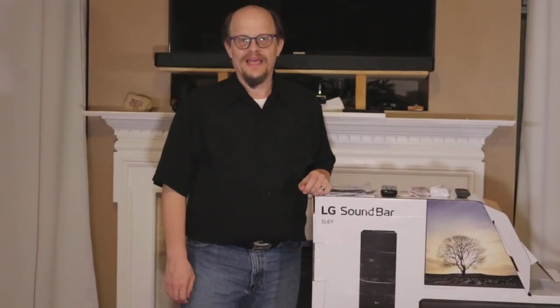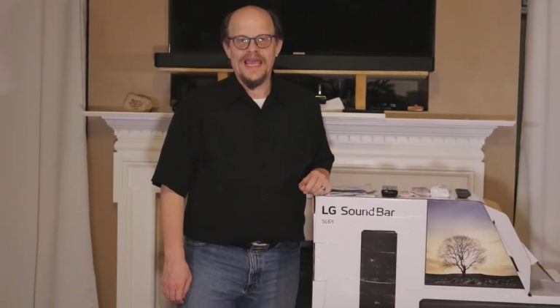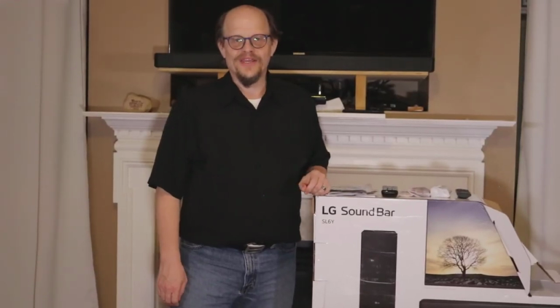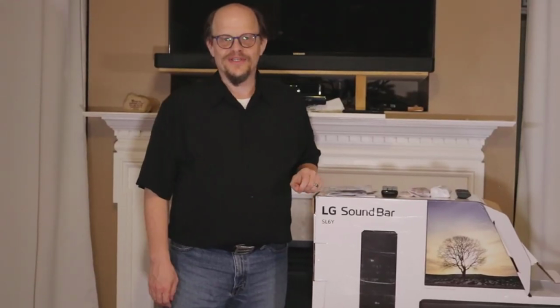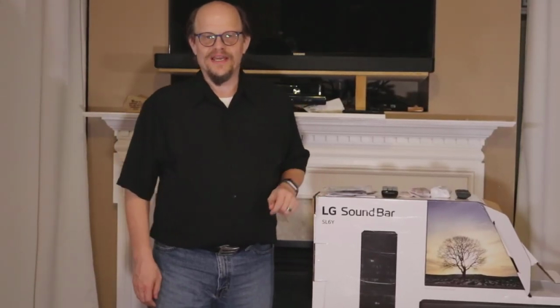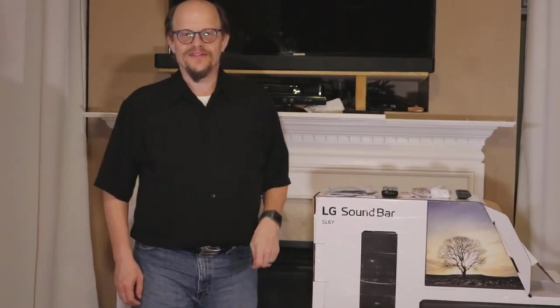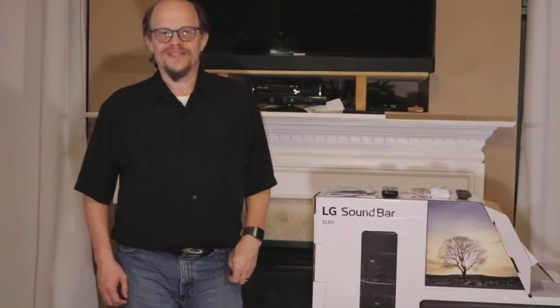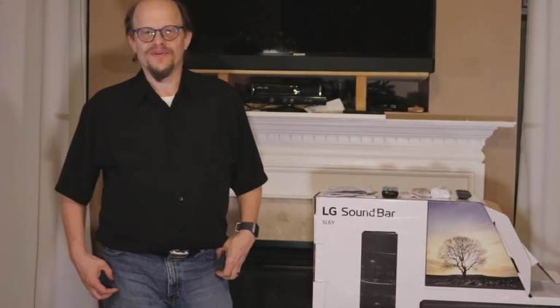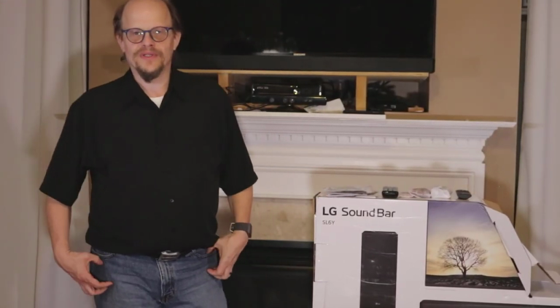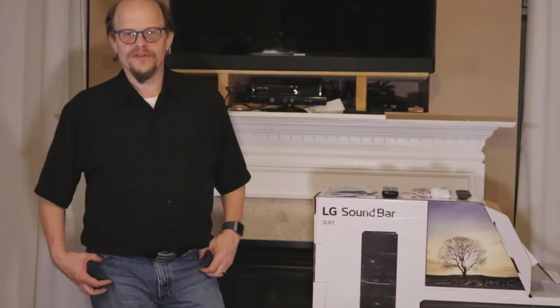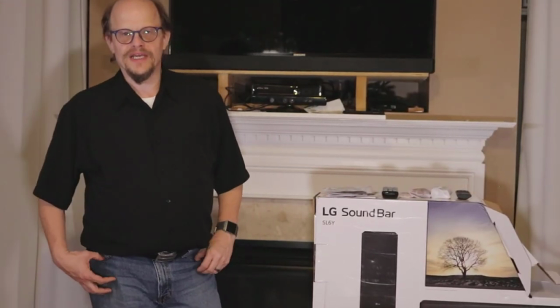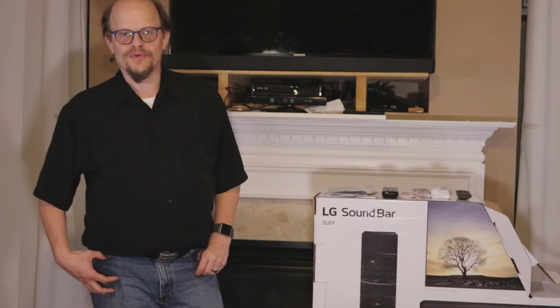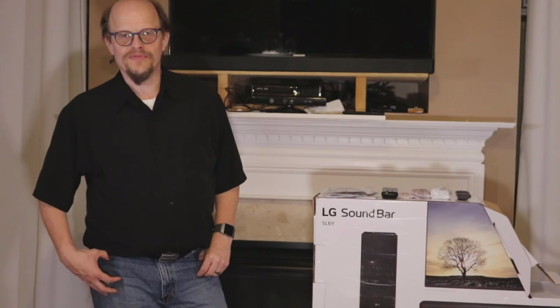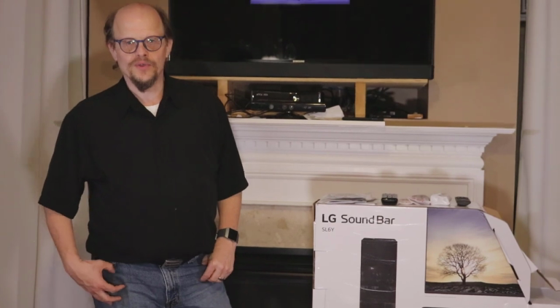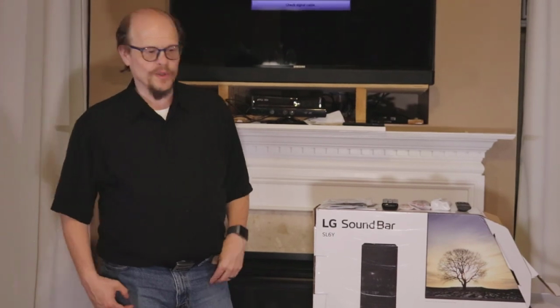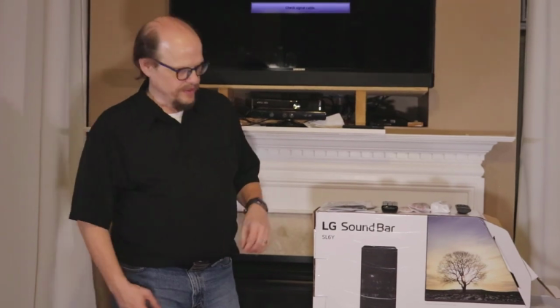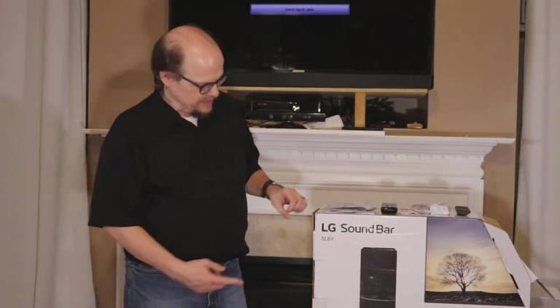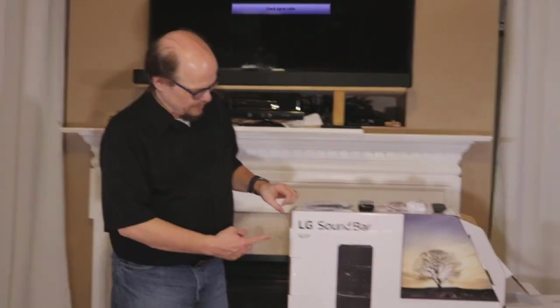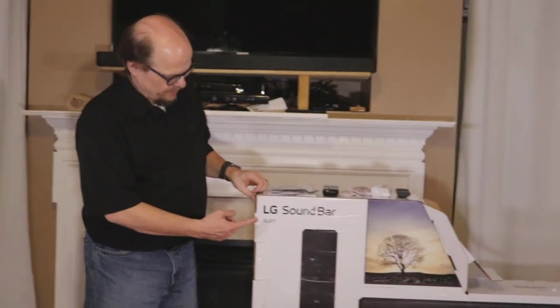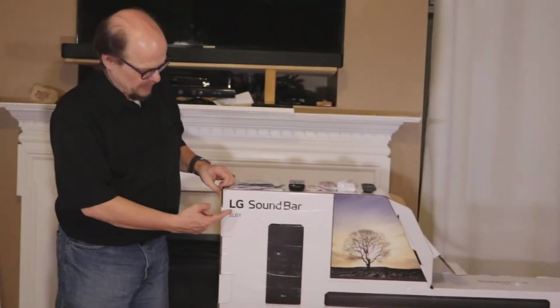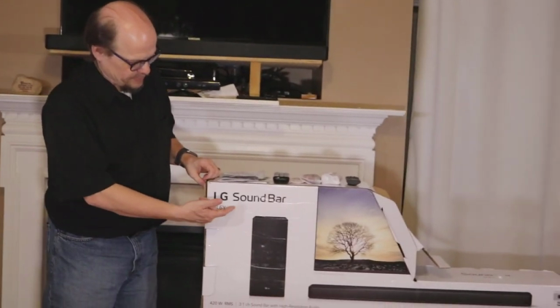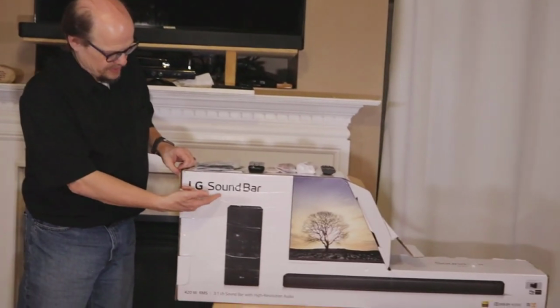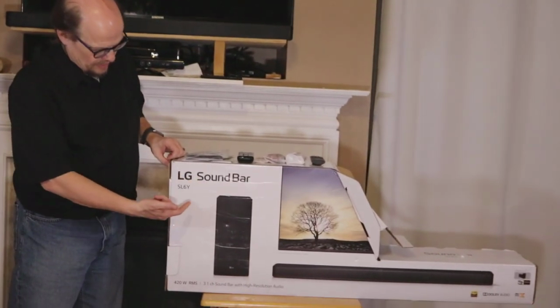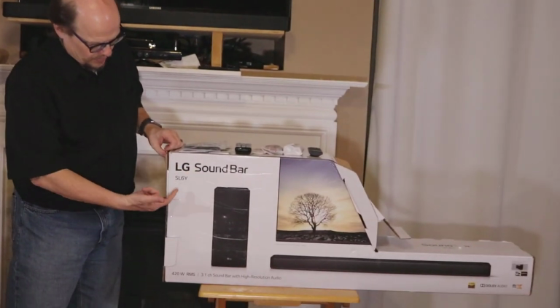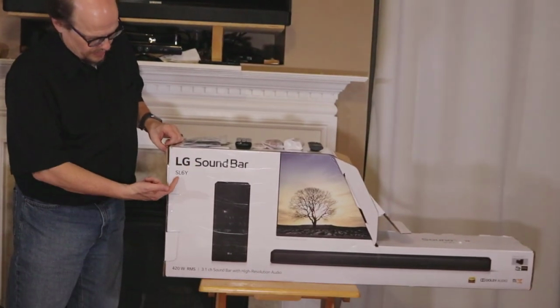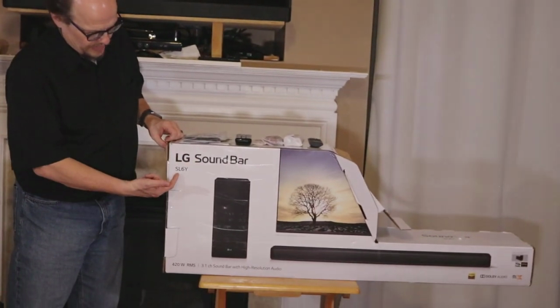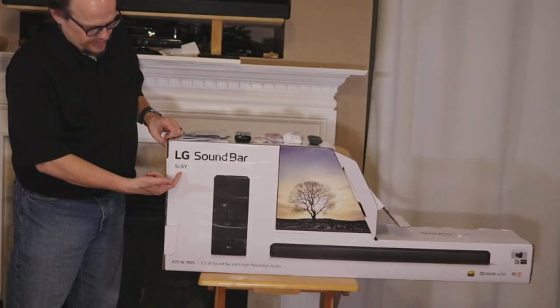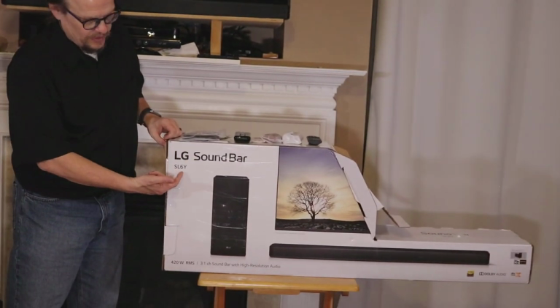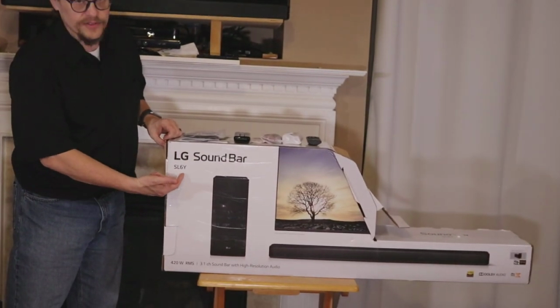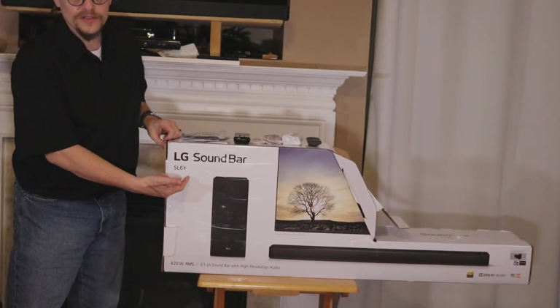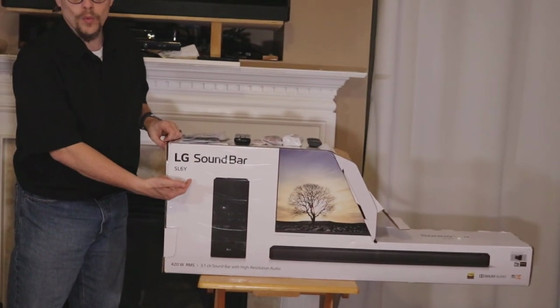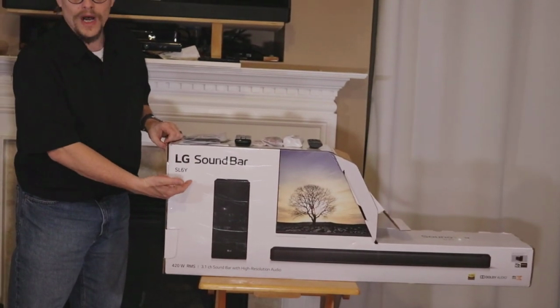Hey, good day, this is David with another tech review, this time of the LG Soundbar SL6Y.